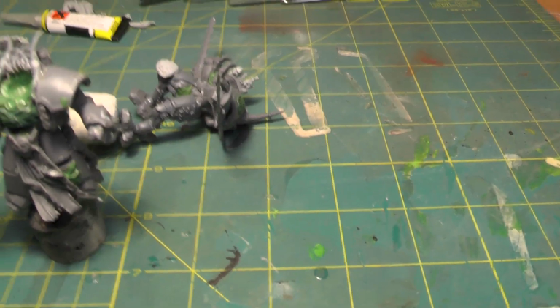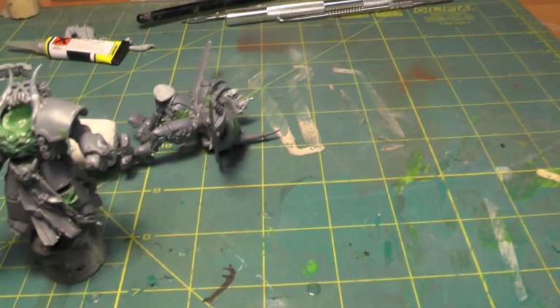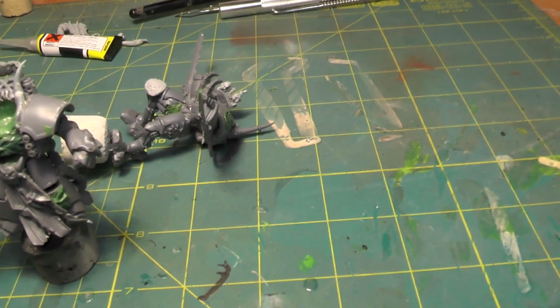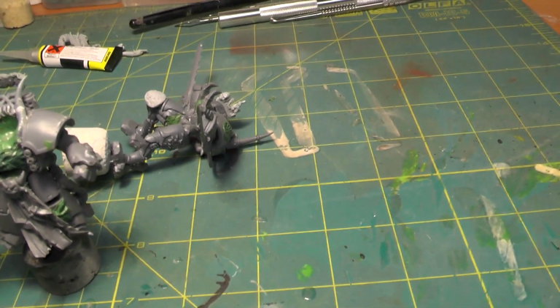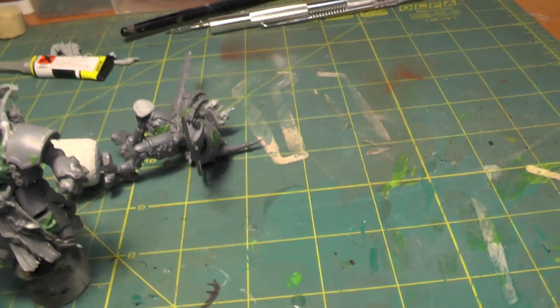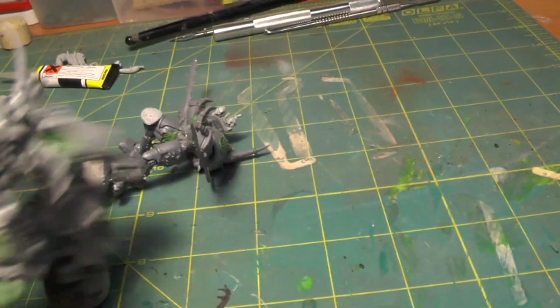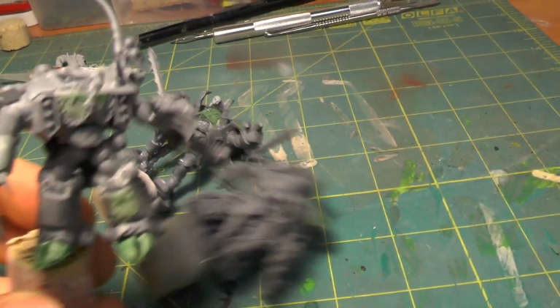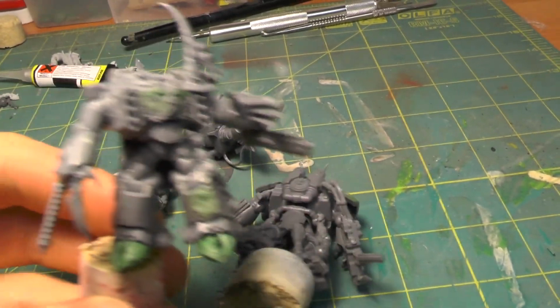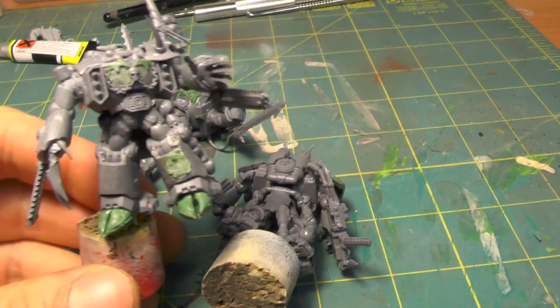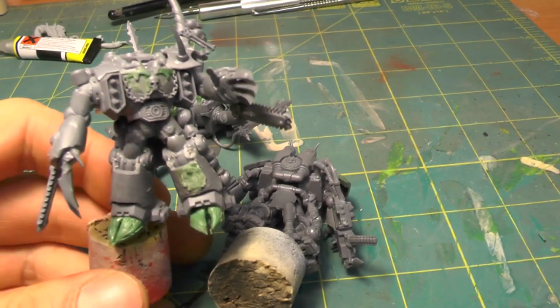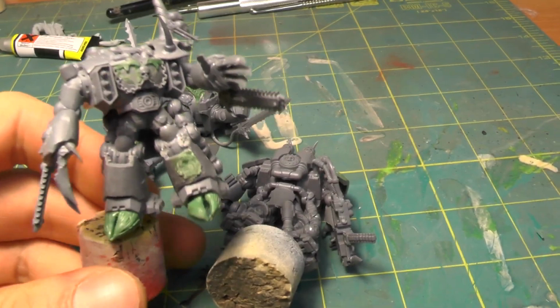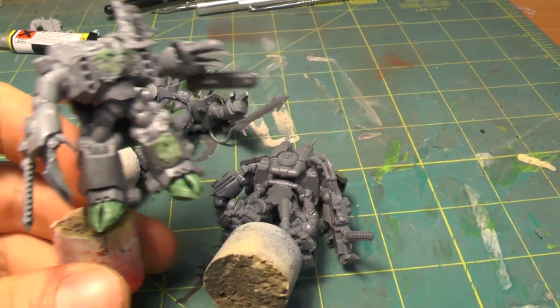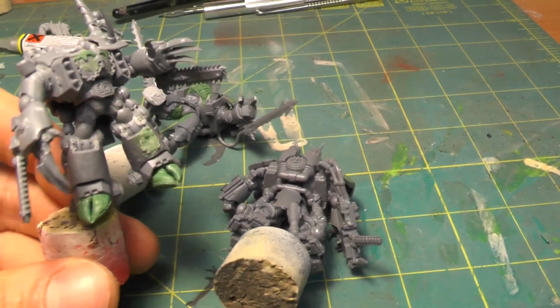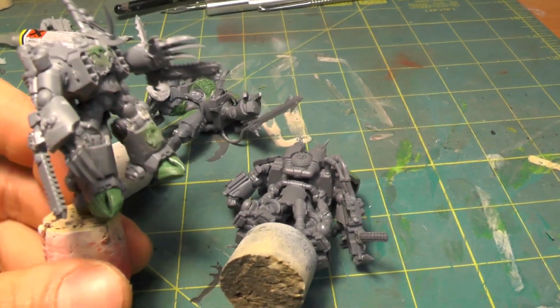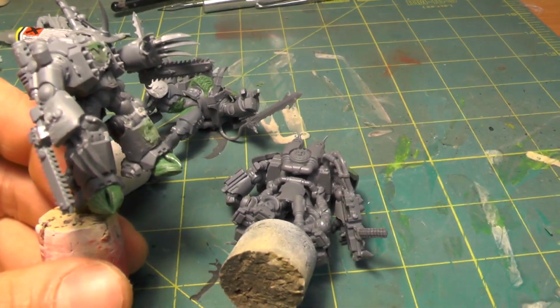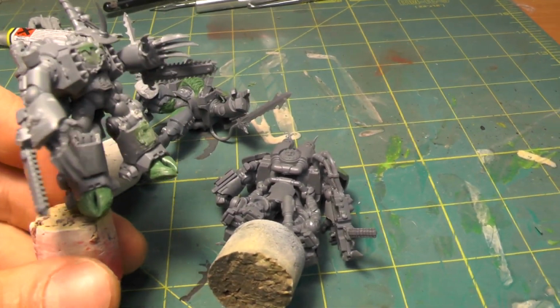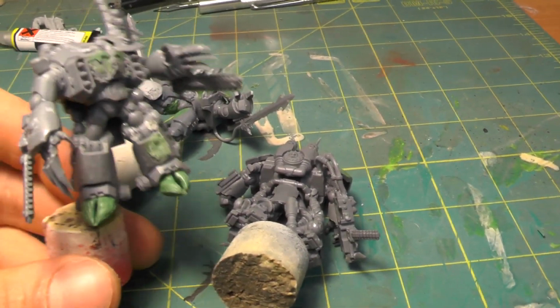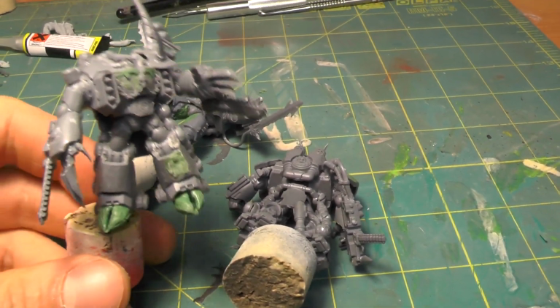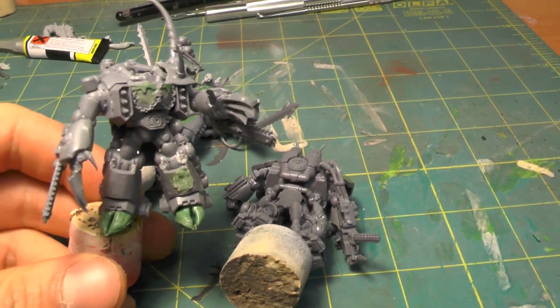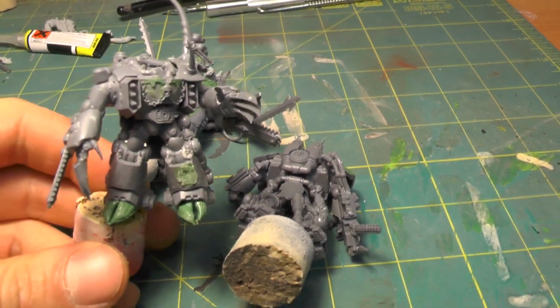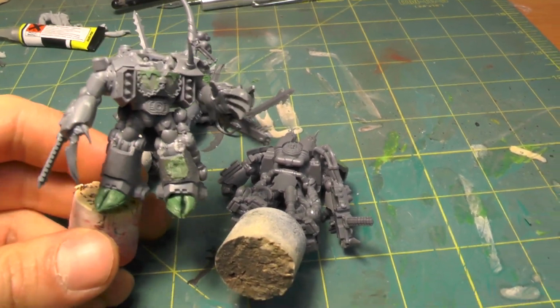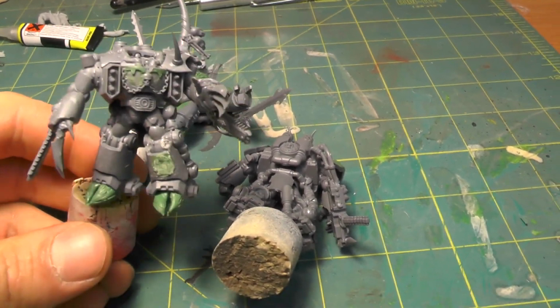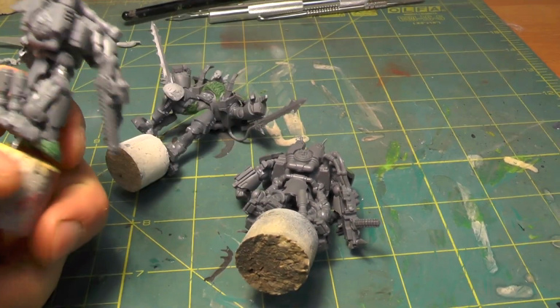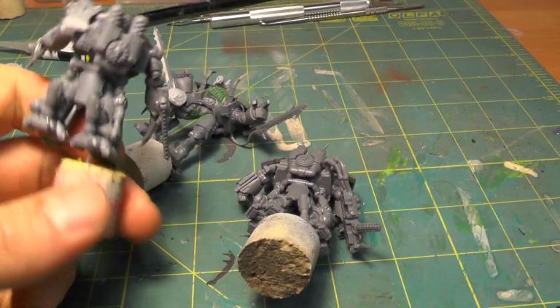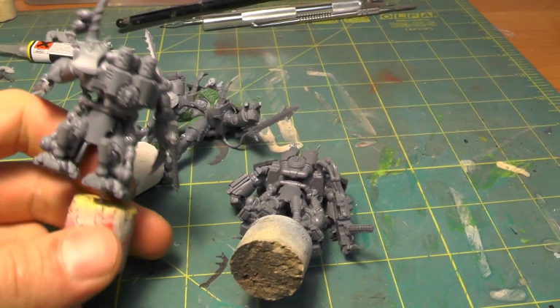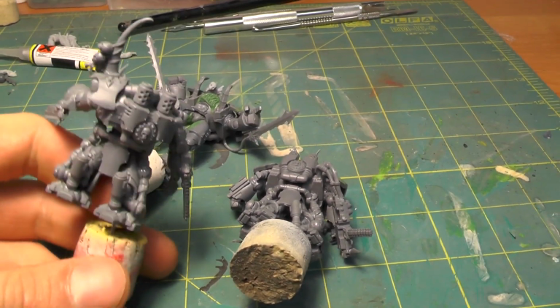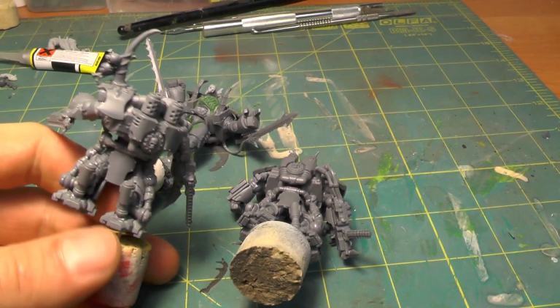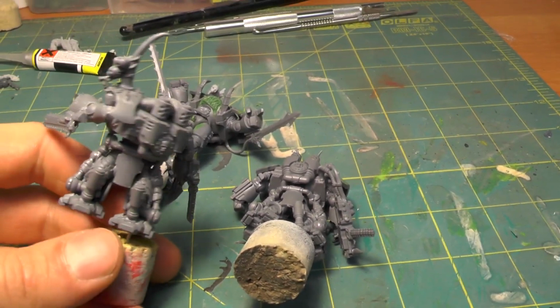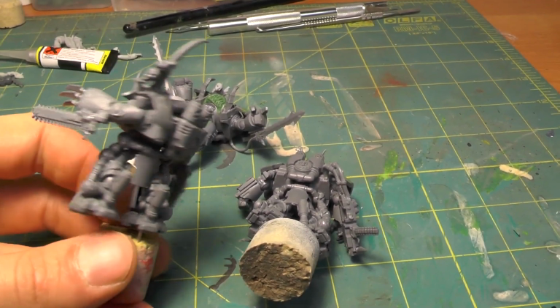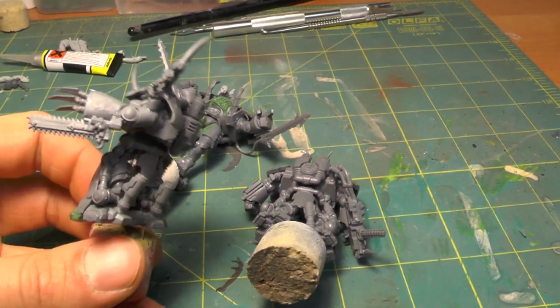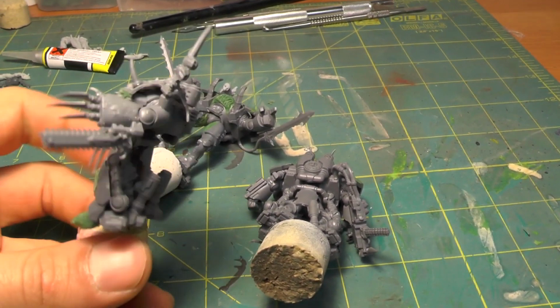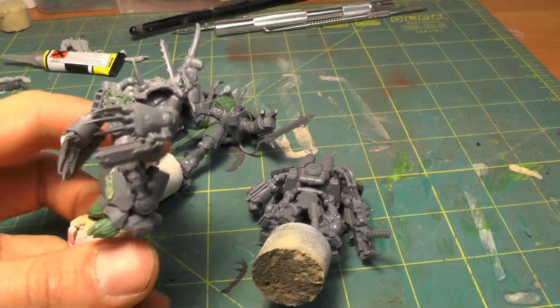The third guy has the hoofs that I was talking about. Not much has changed on him.